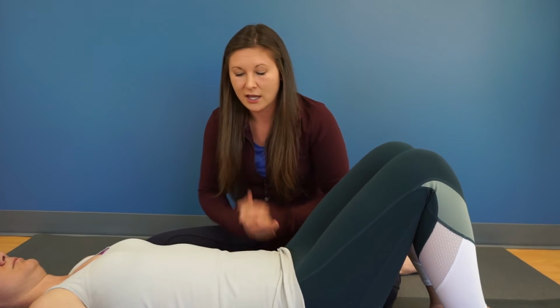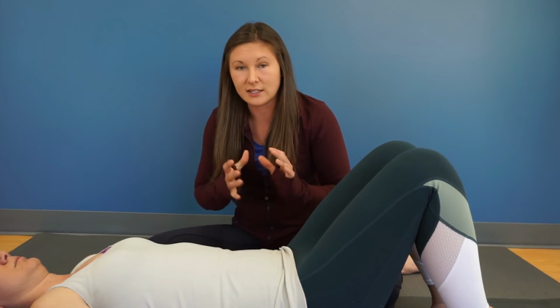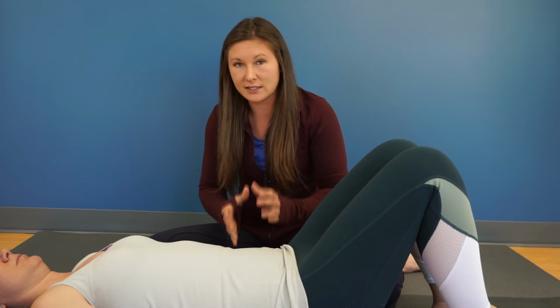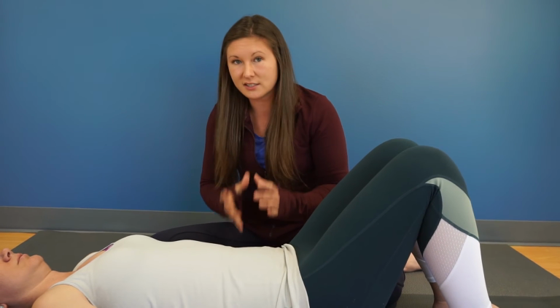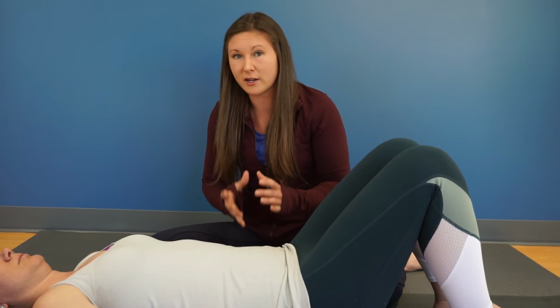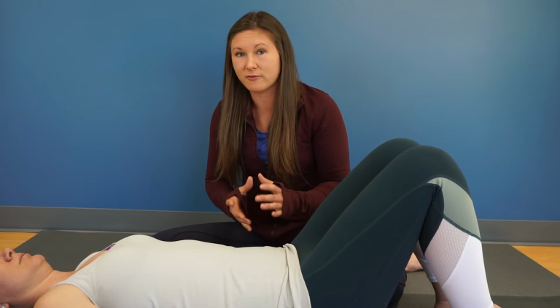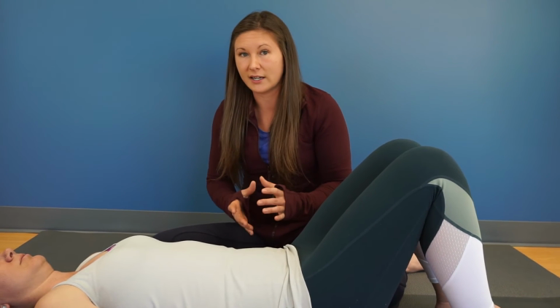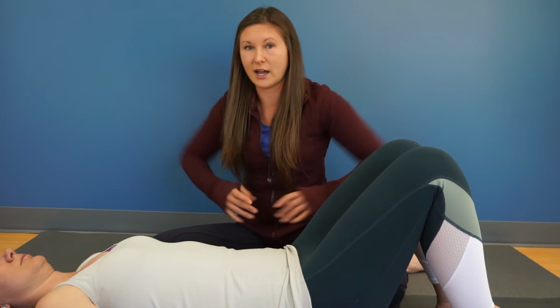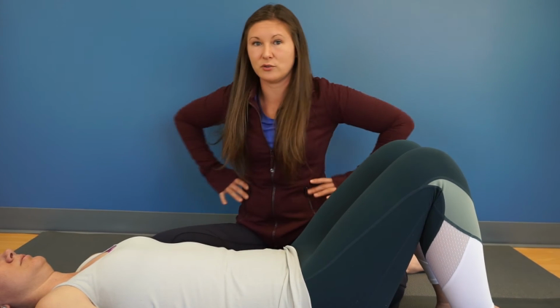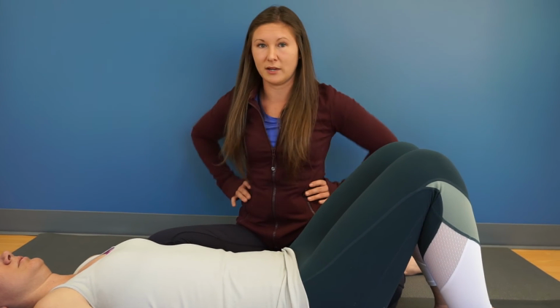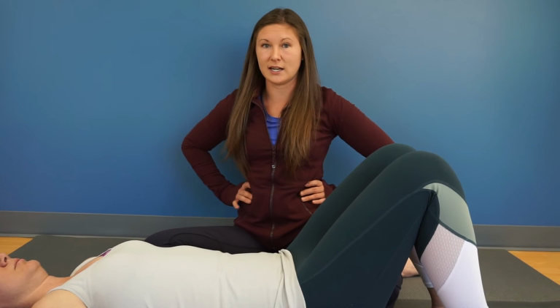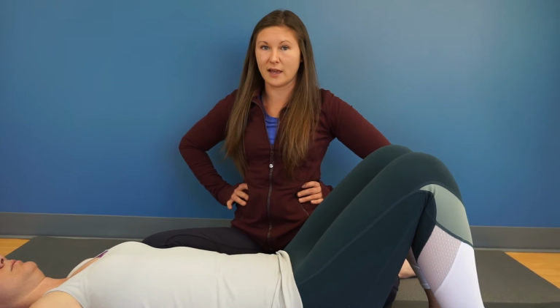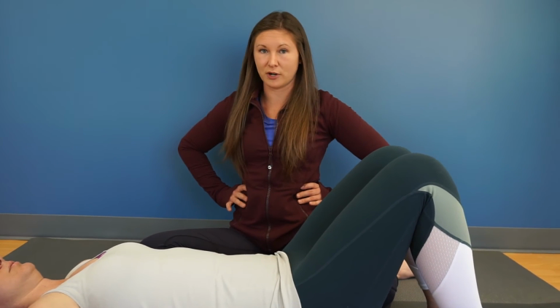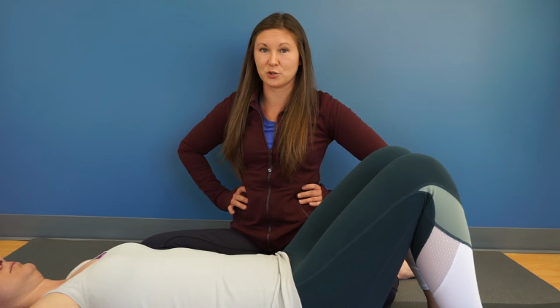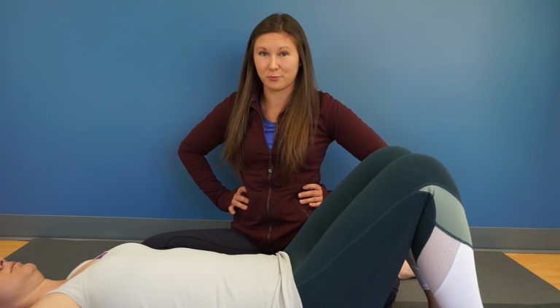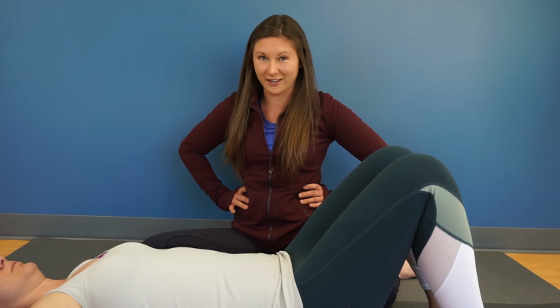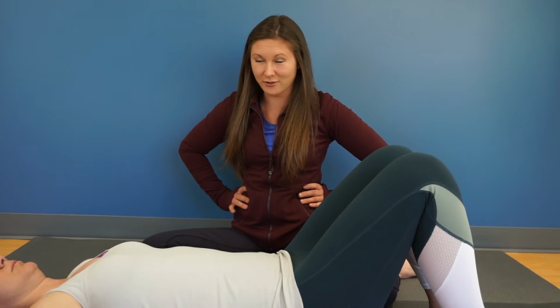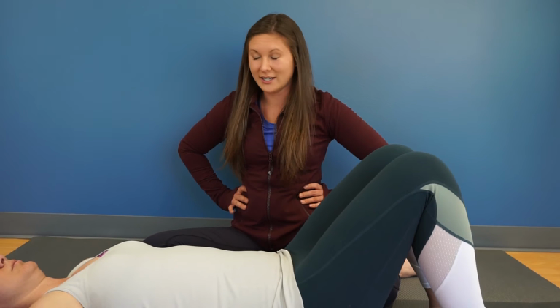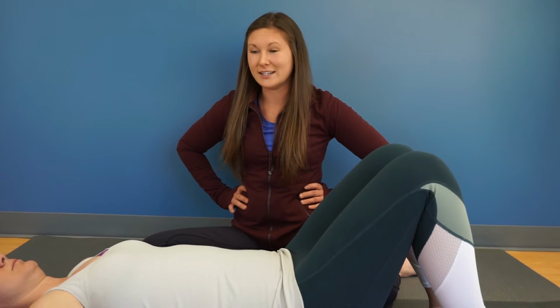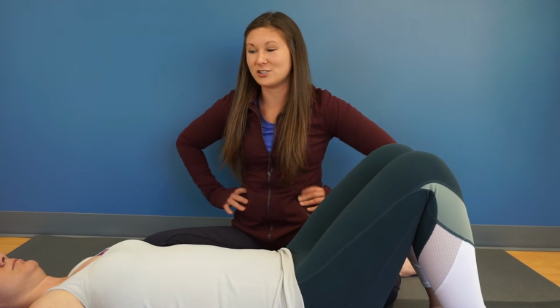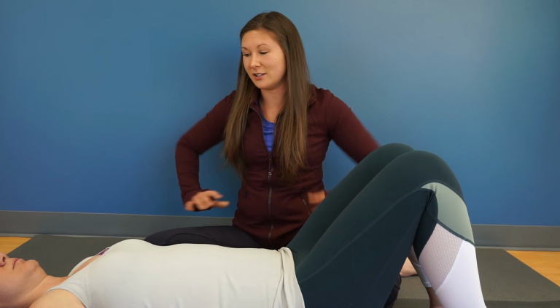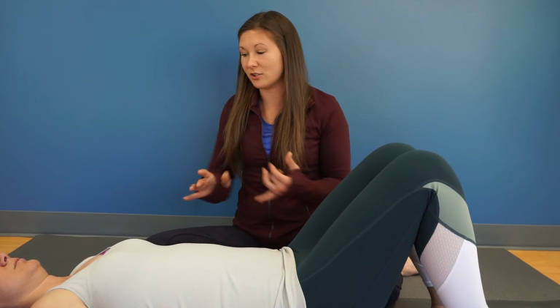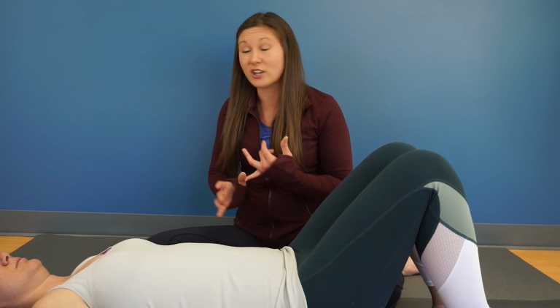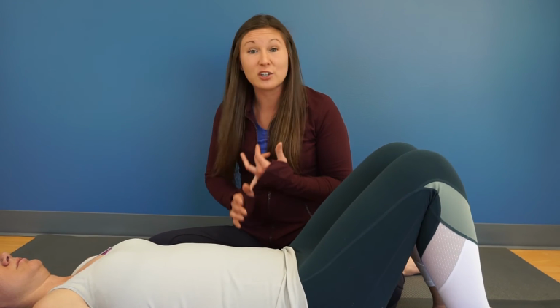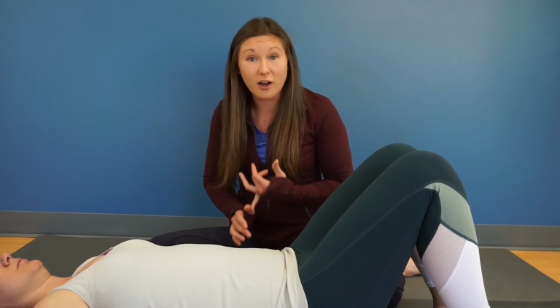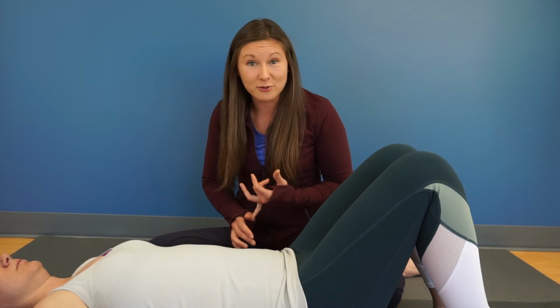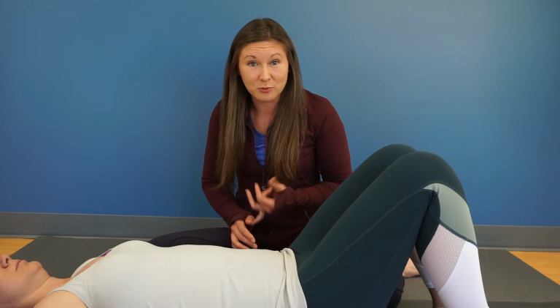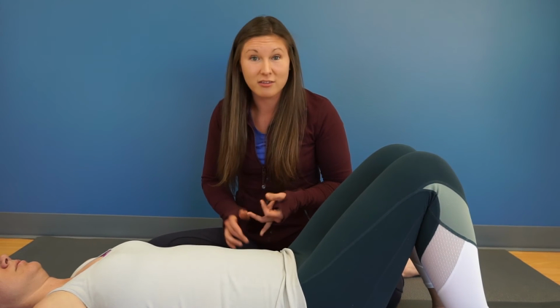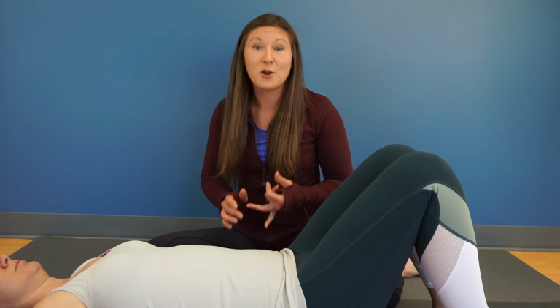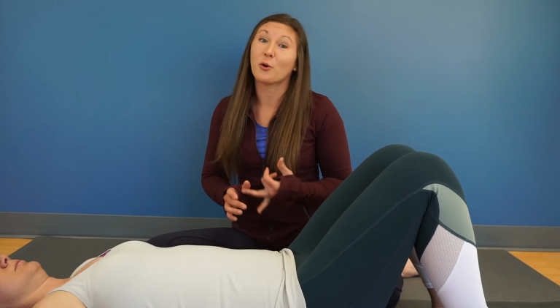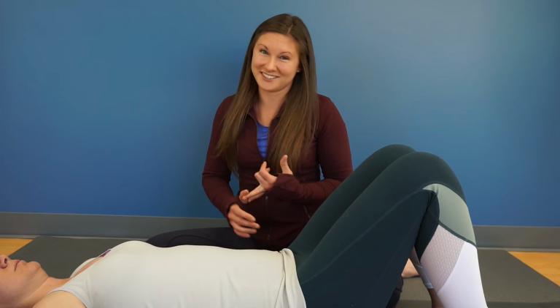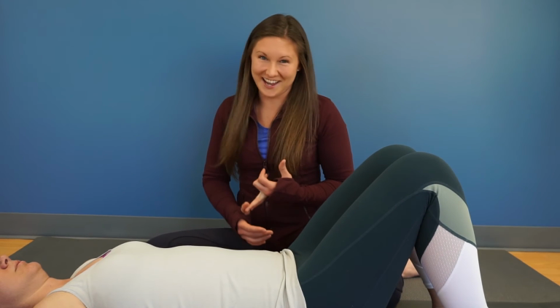The easiest way to find how you can maintain that pressure while breathing out is to either gently cough out your breath or to laugh.